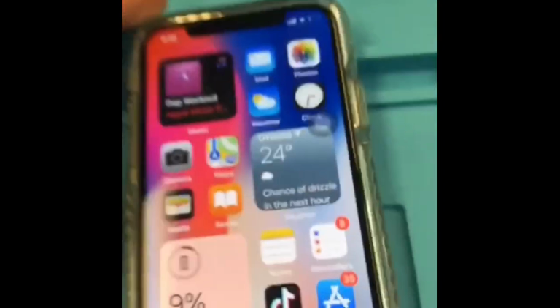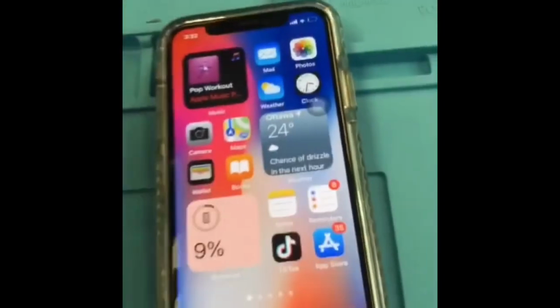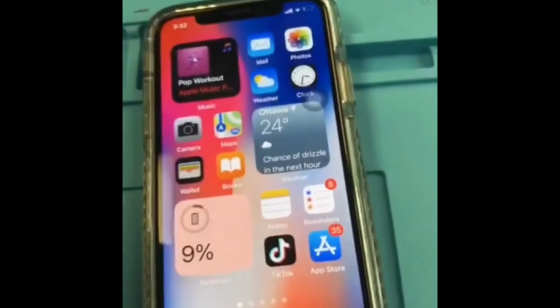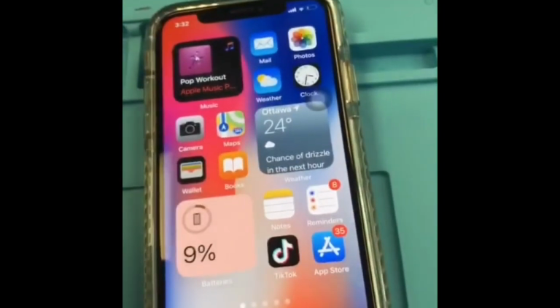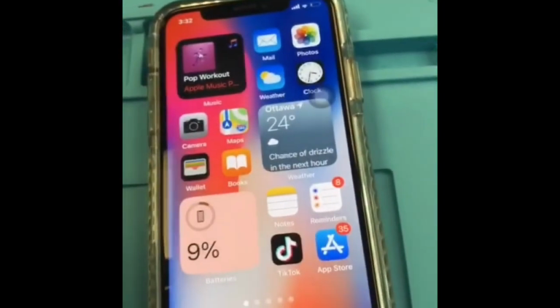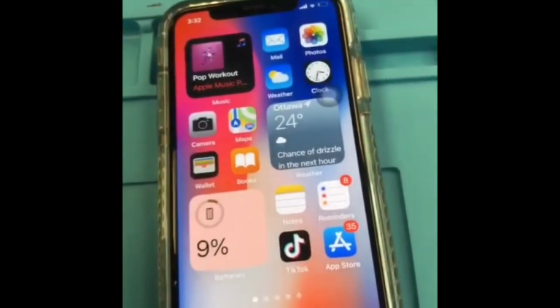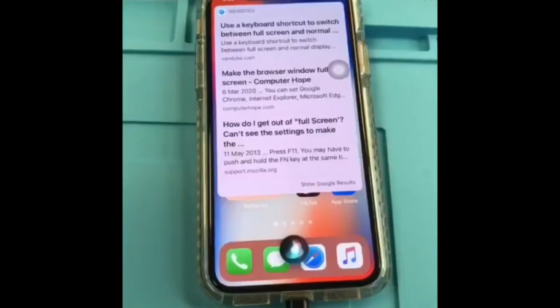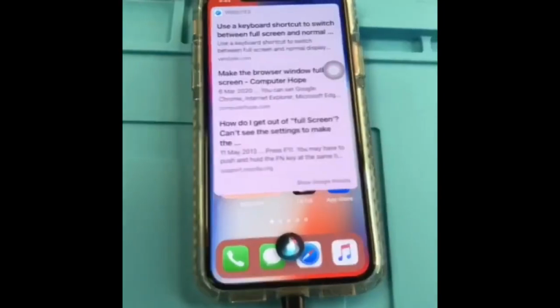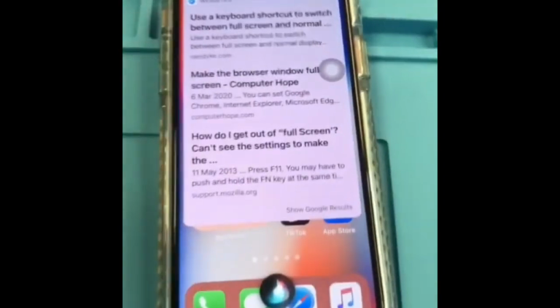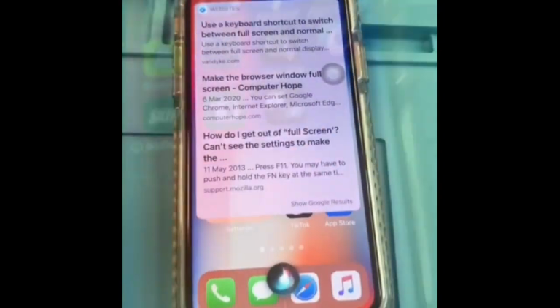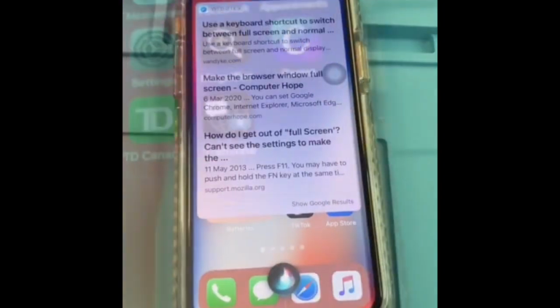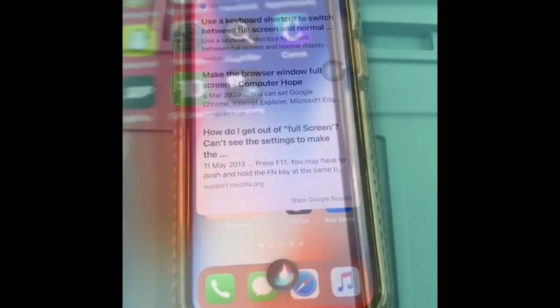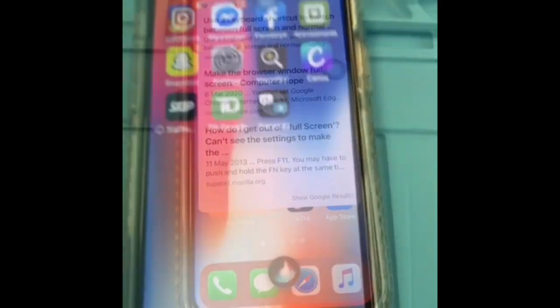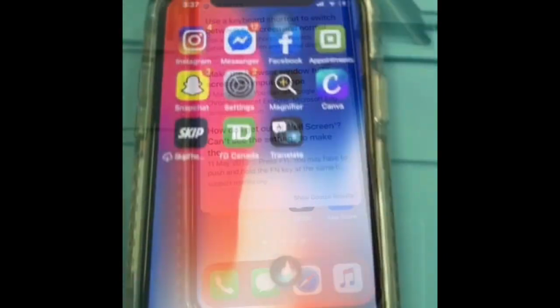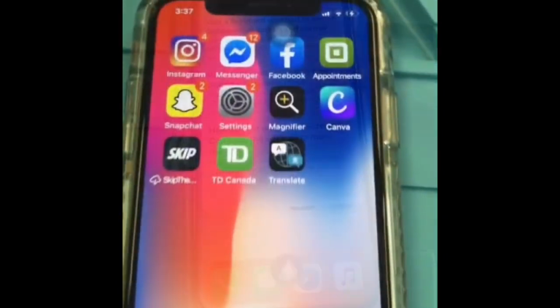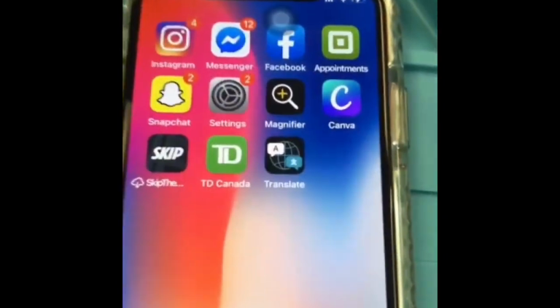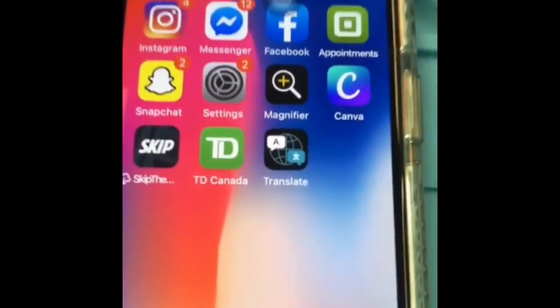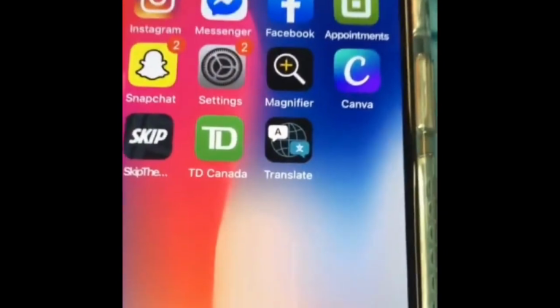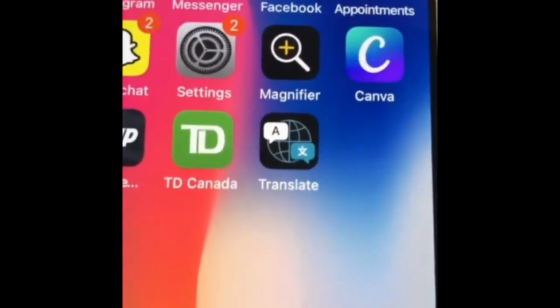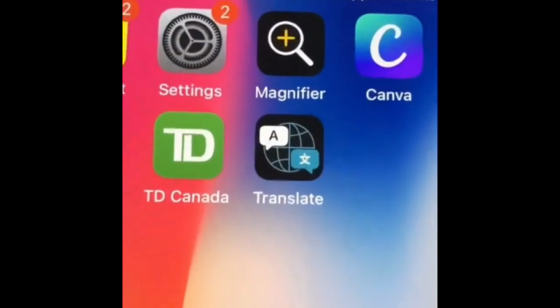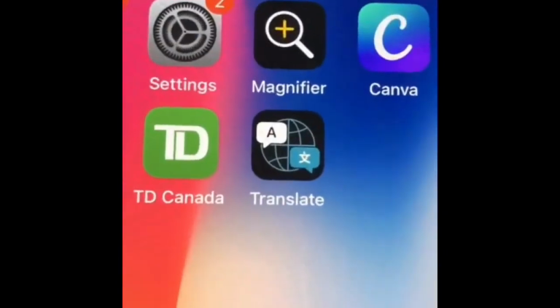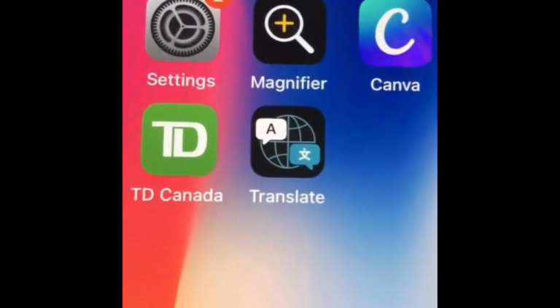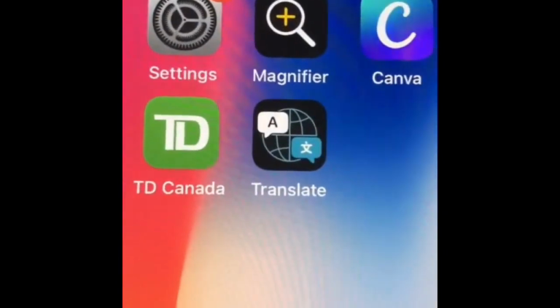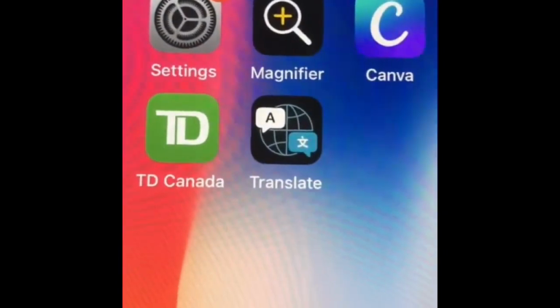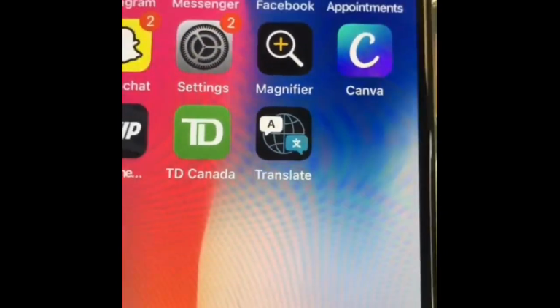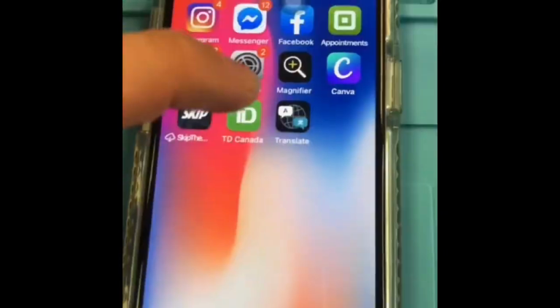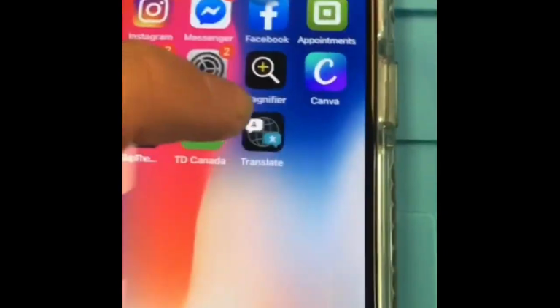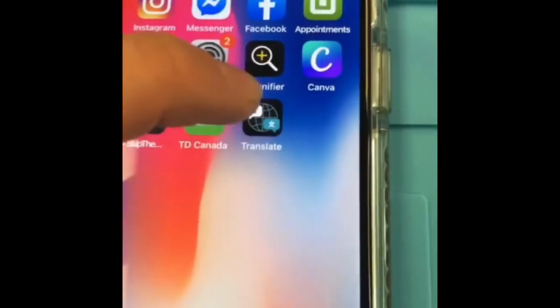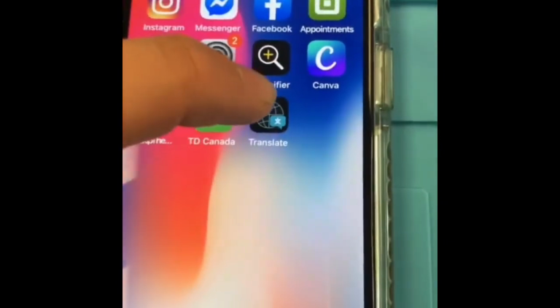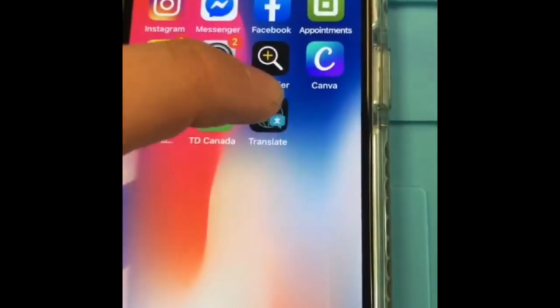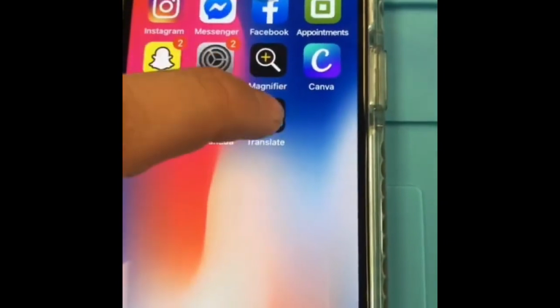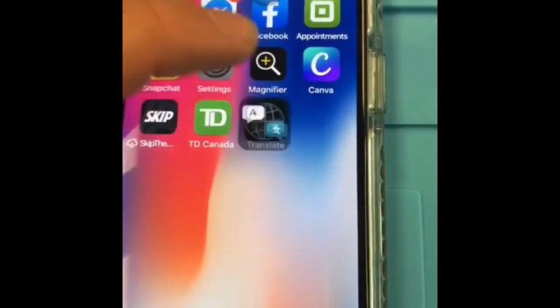It can understand you better and it's minimal. iOS 14 now has a built-in translate app and it works really well.